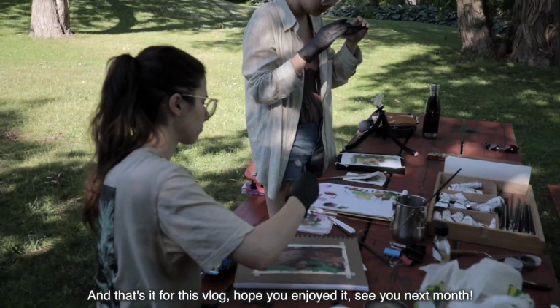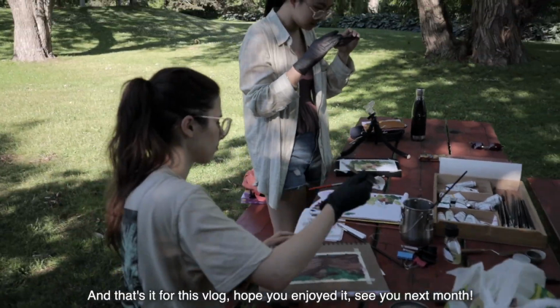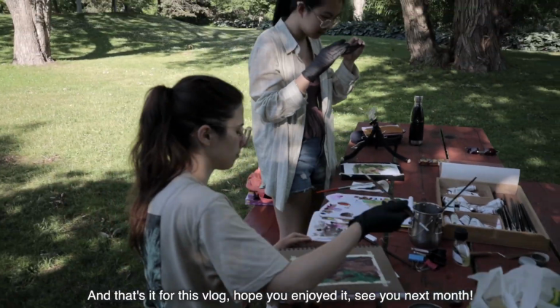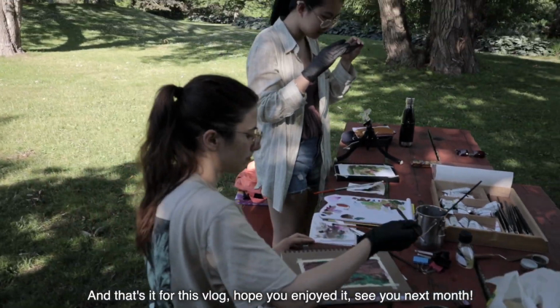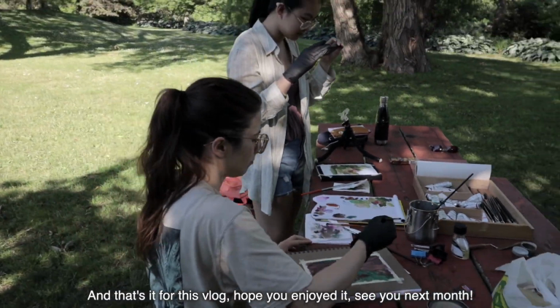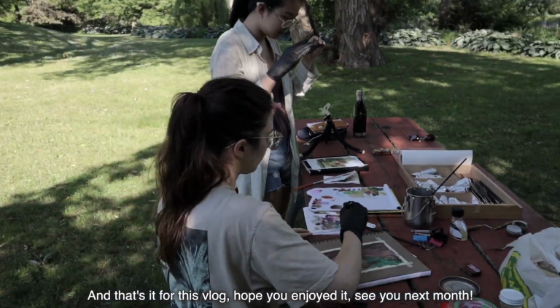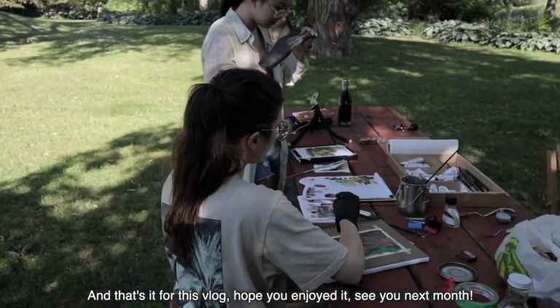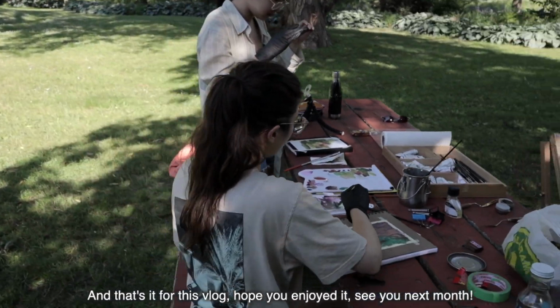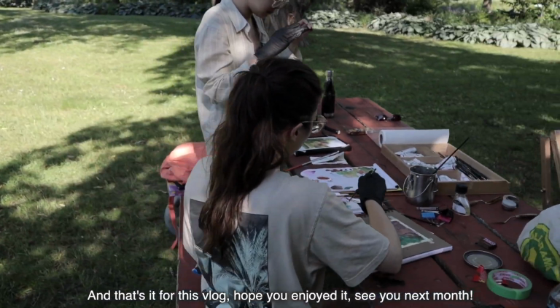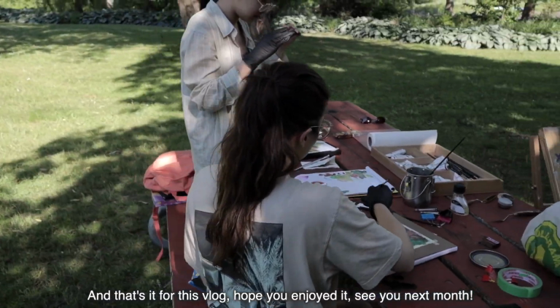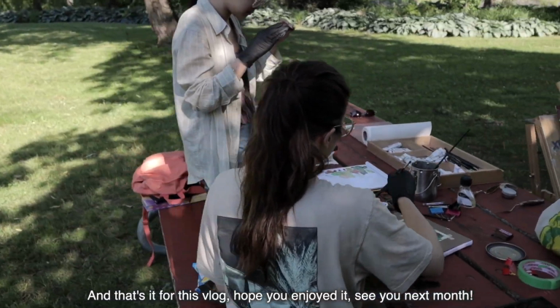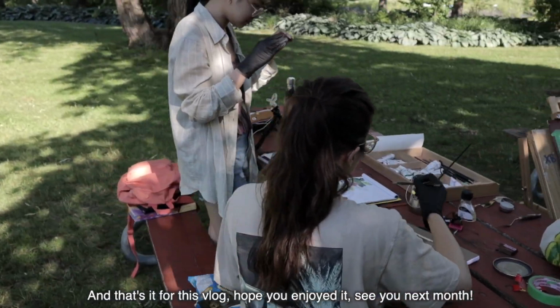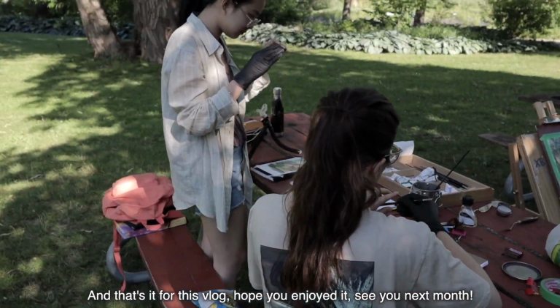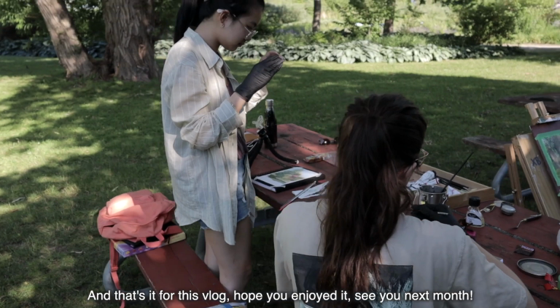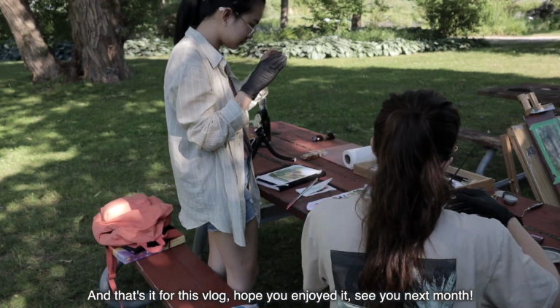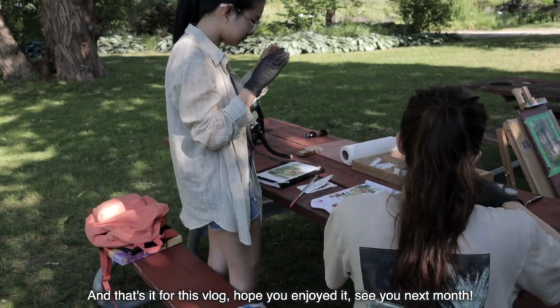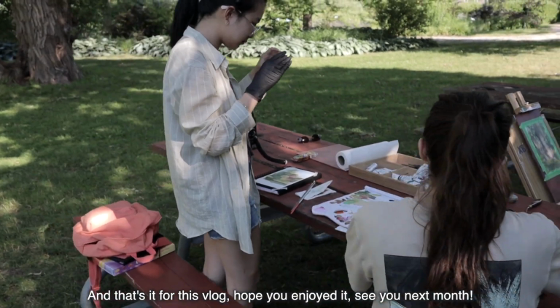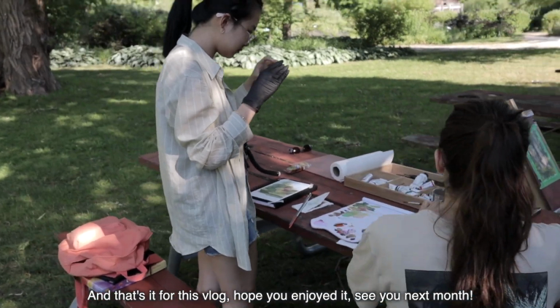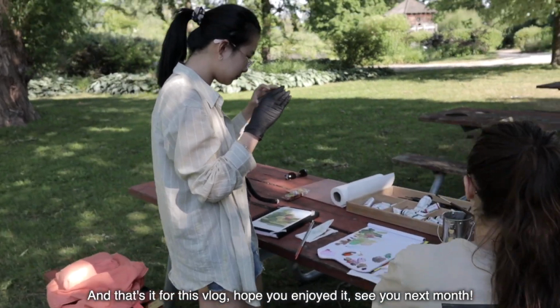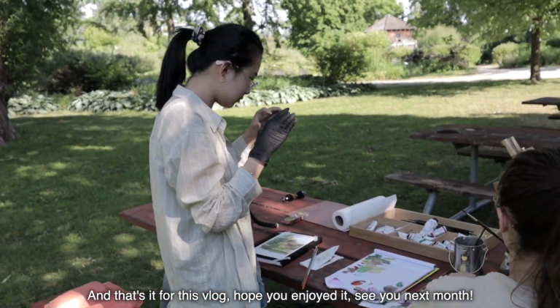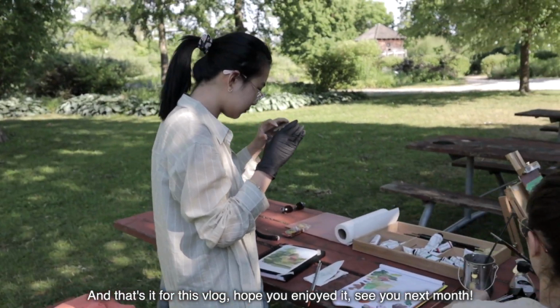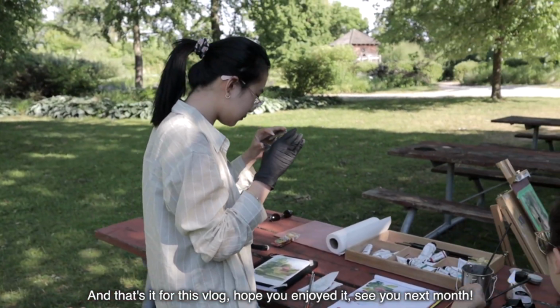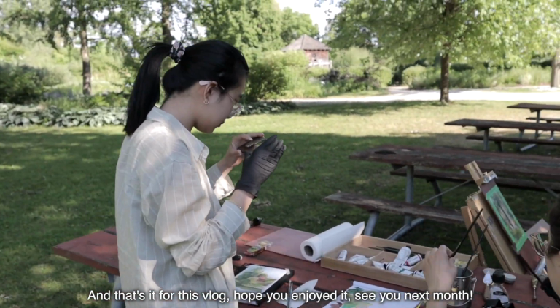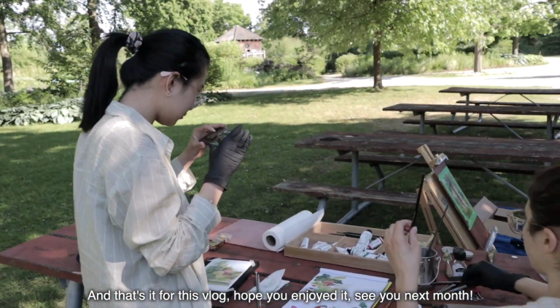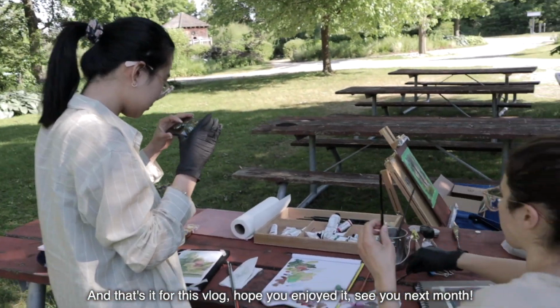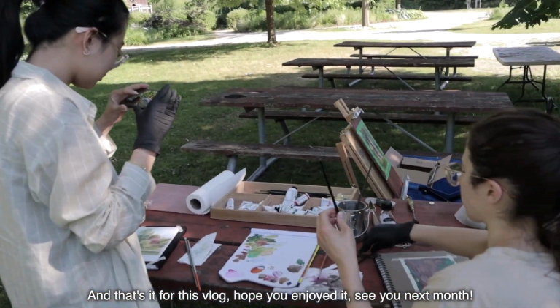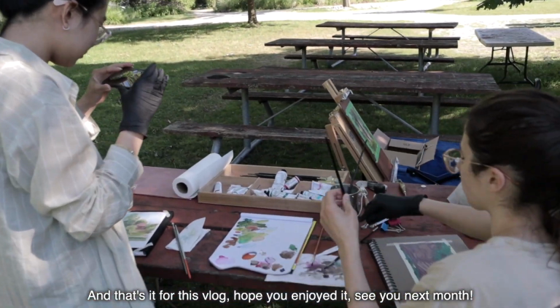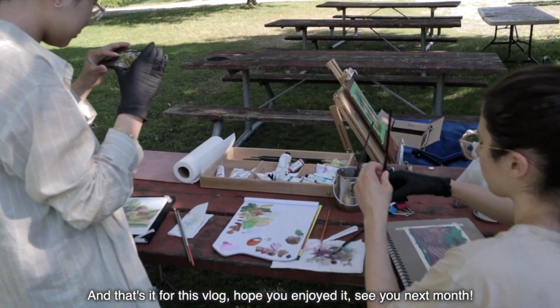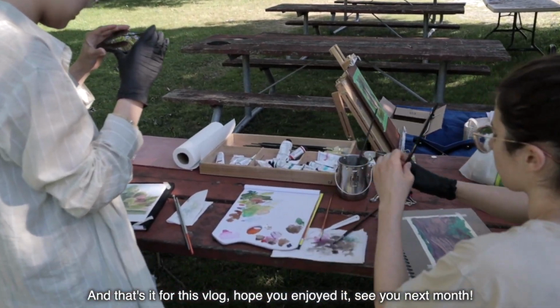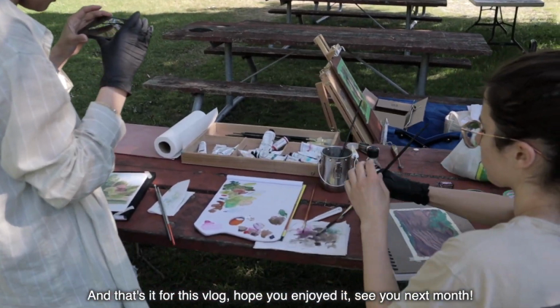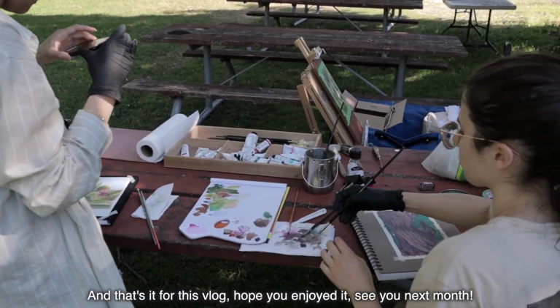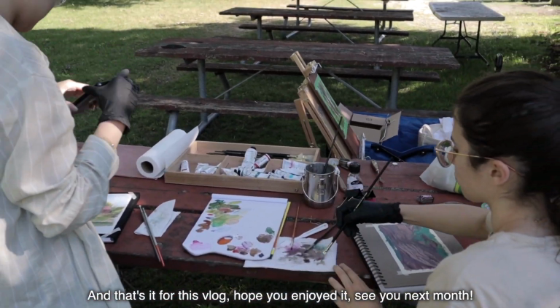And that's it for this vlog. Hope you enjoyed it. See you next month.